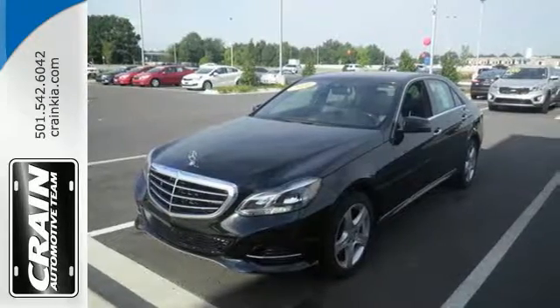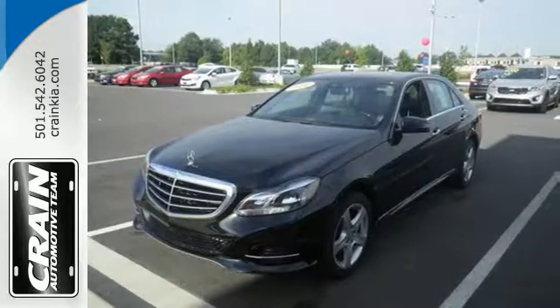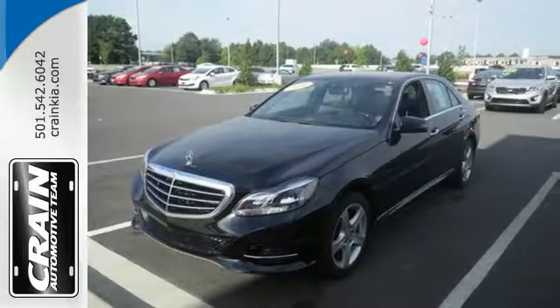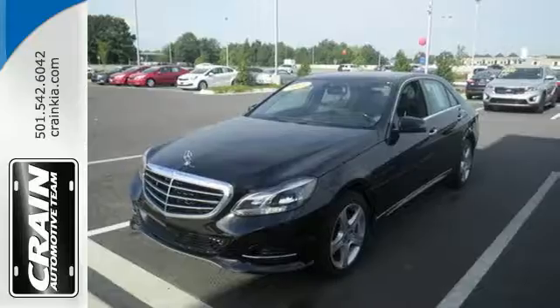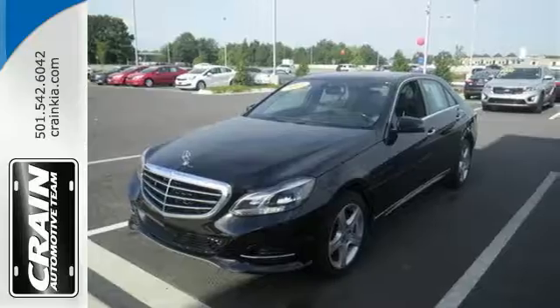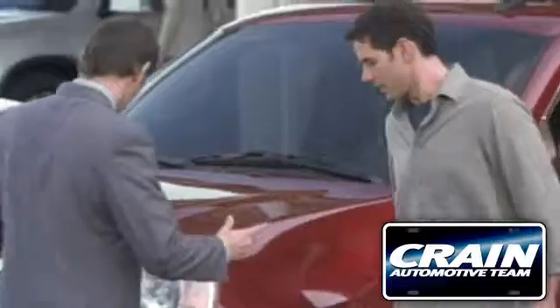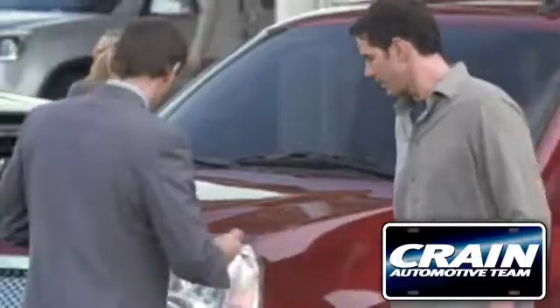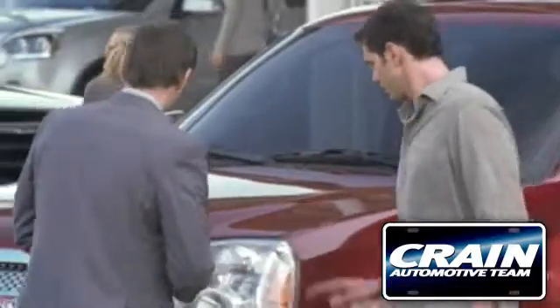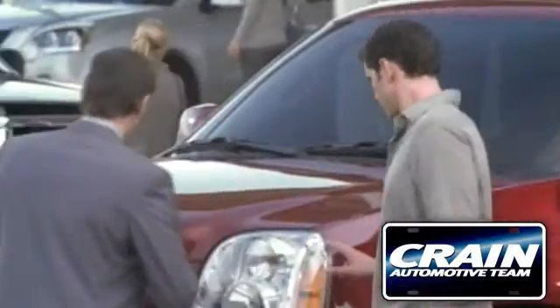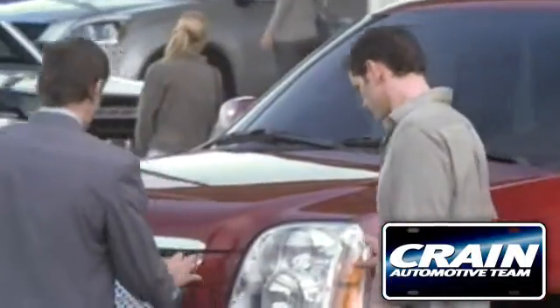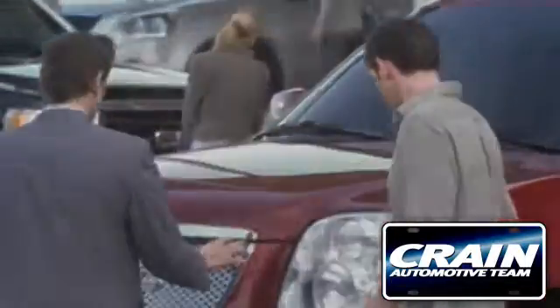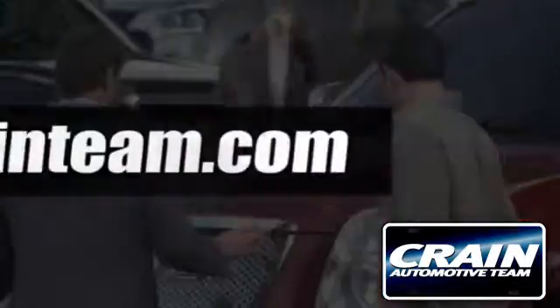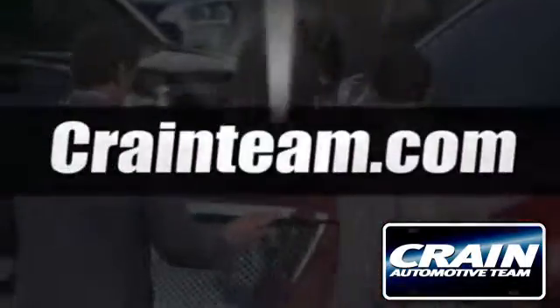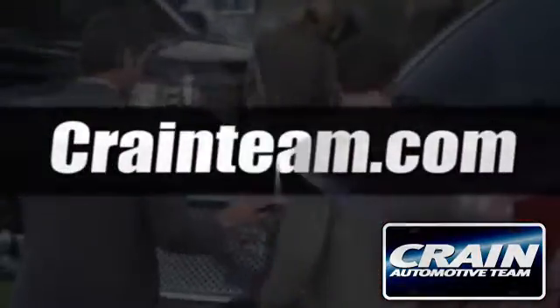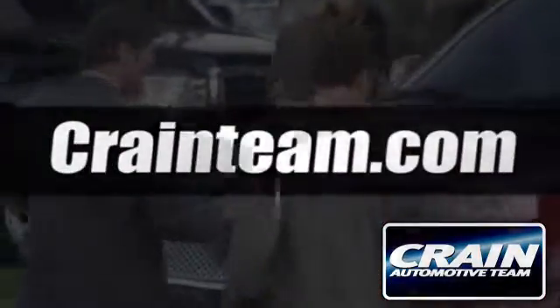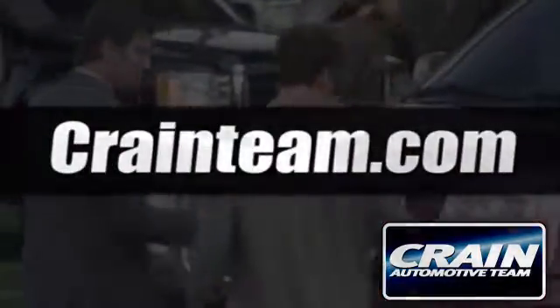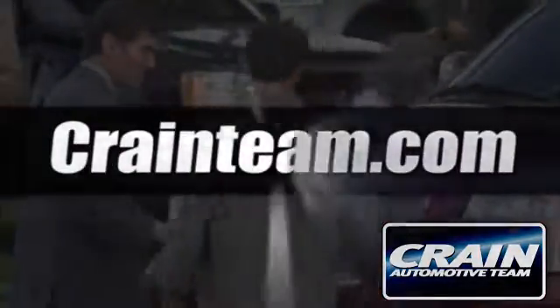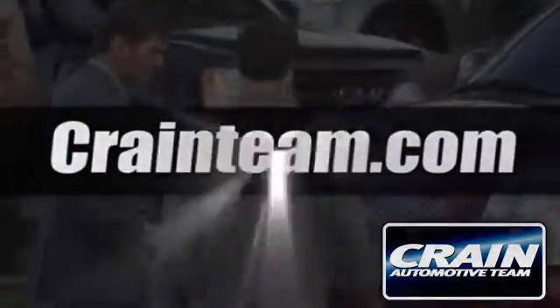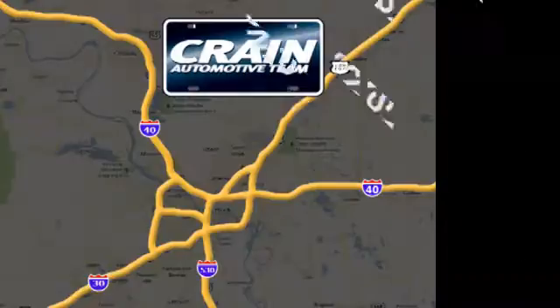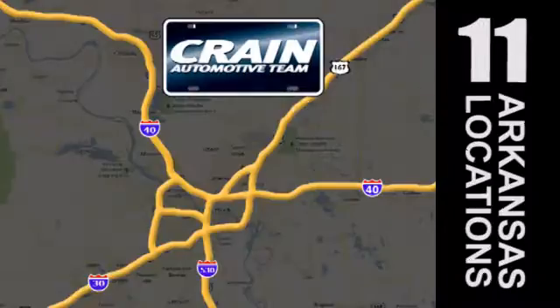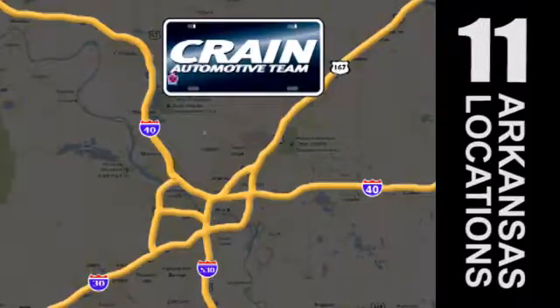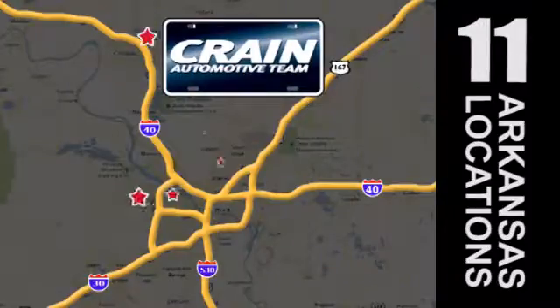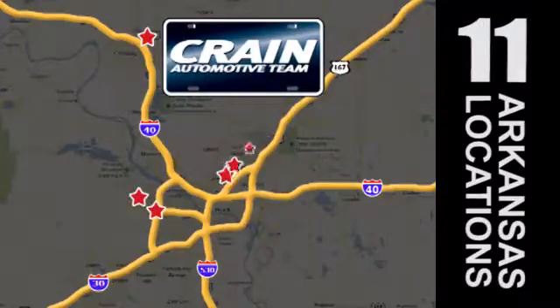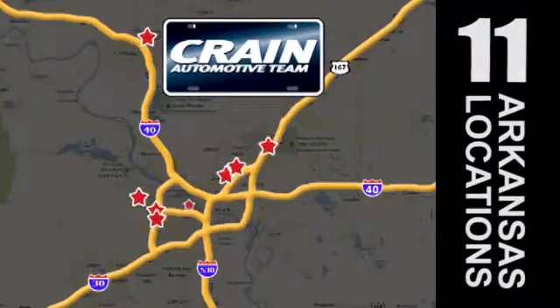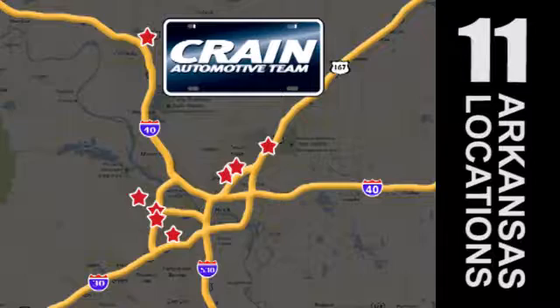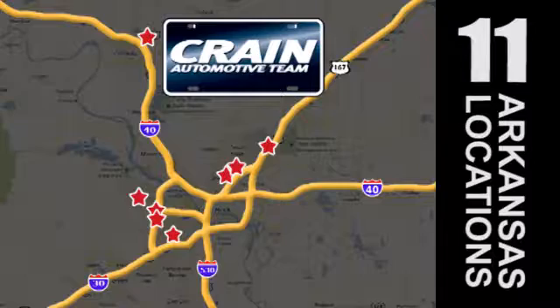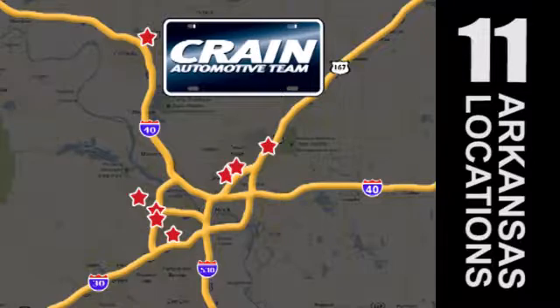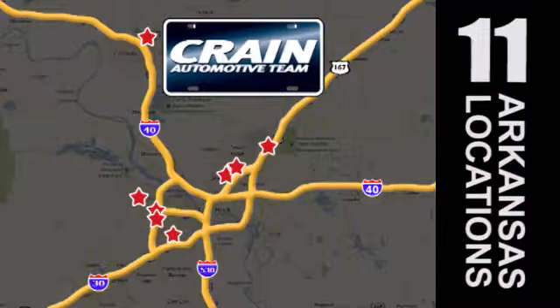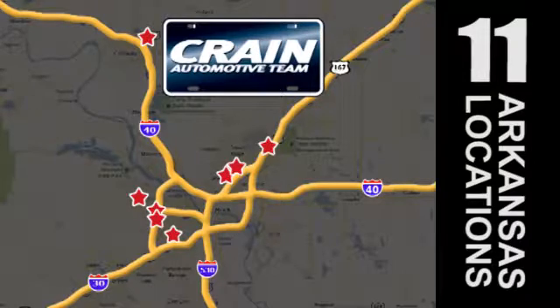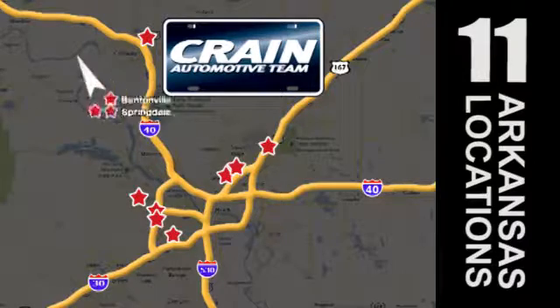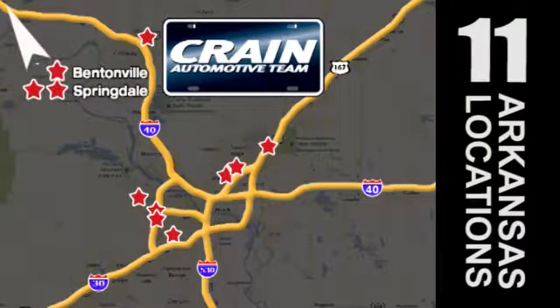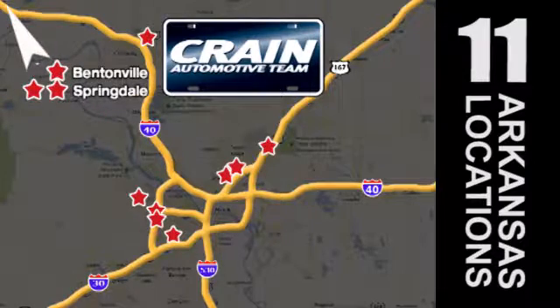Visit us anytime at craneteam.com. Go, go, Crain Team's got them — craneteam.com.